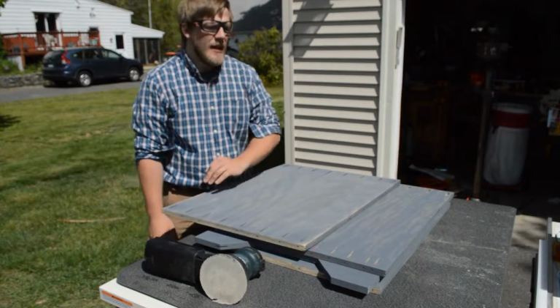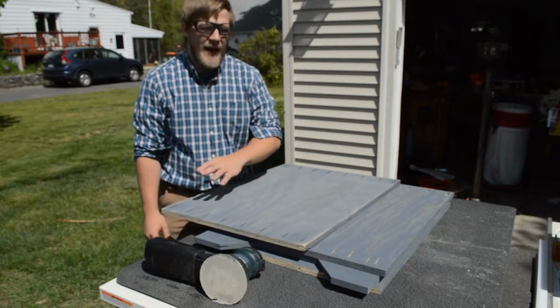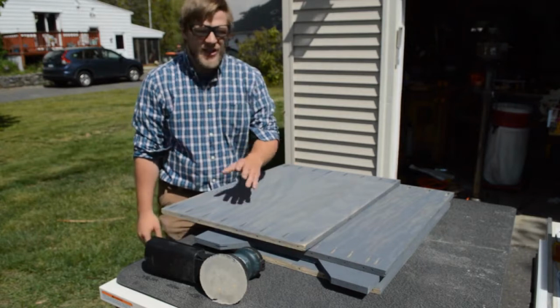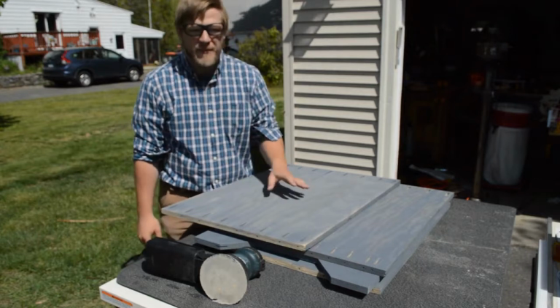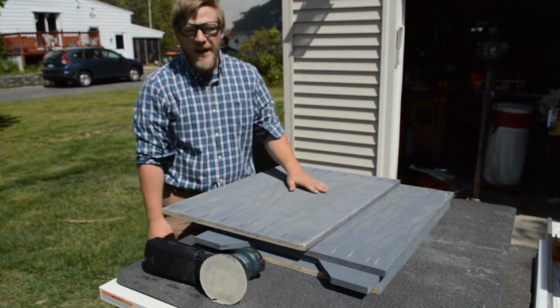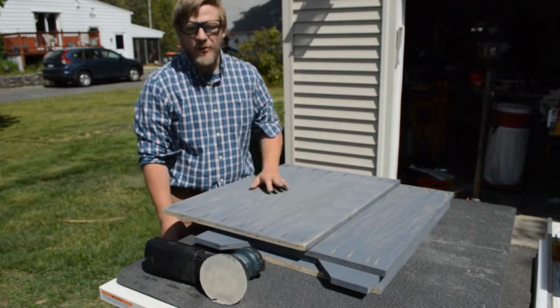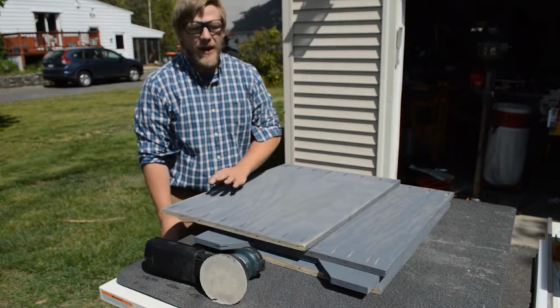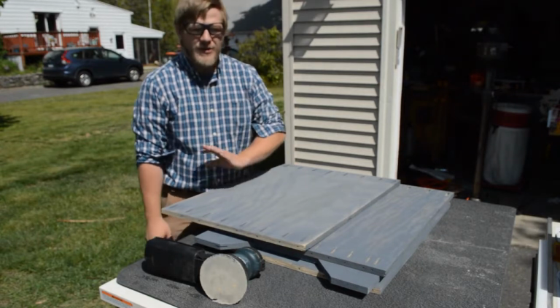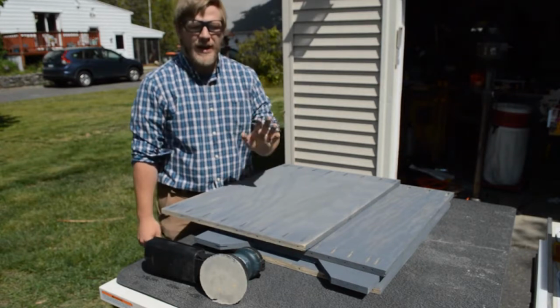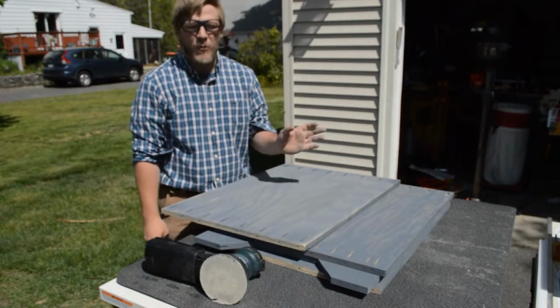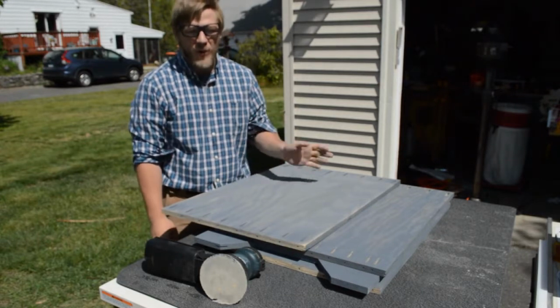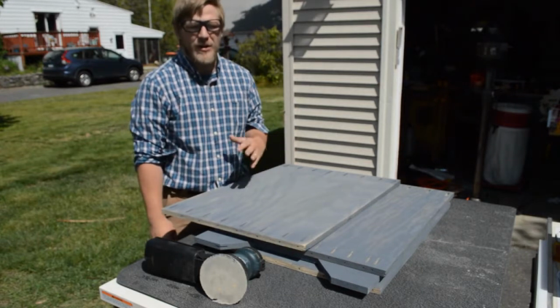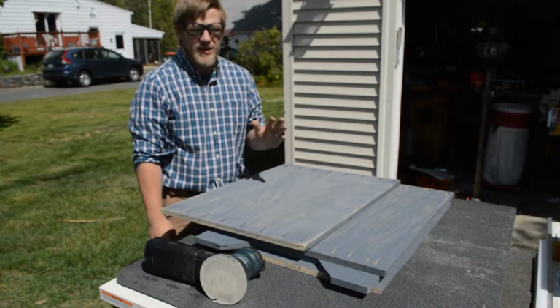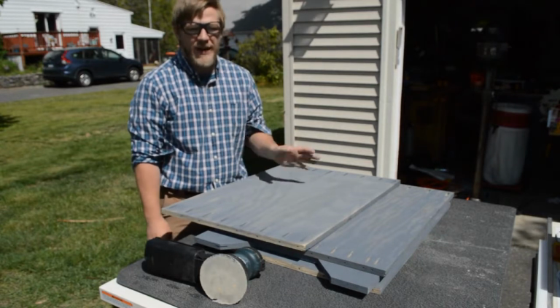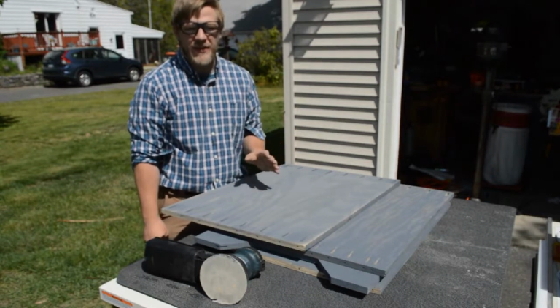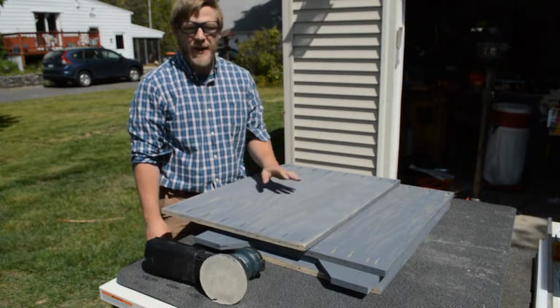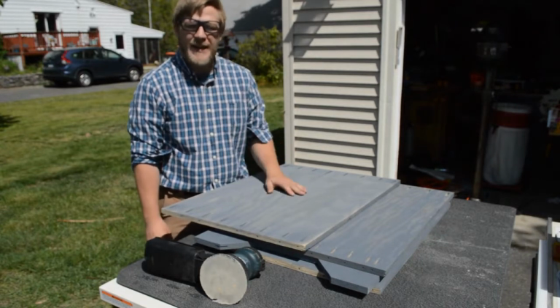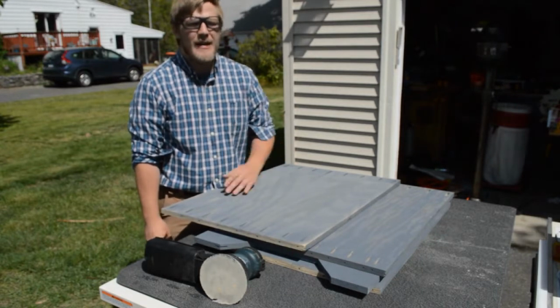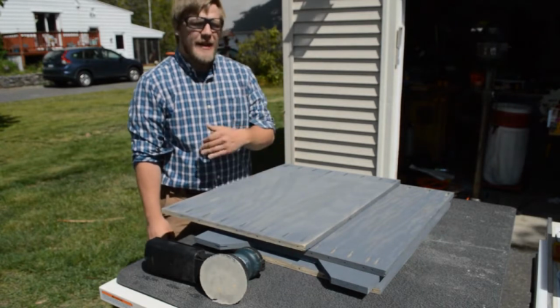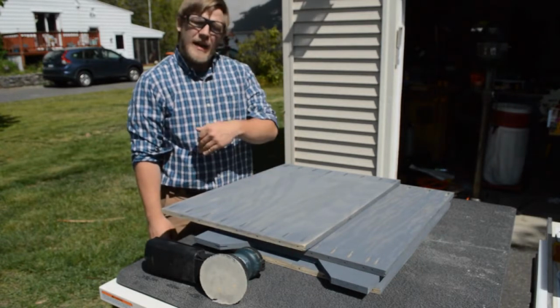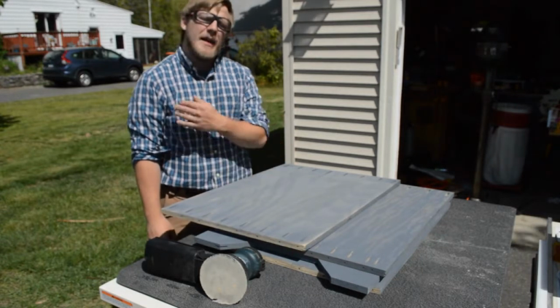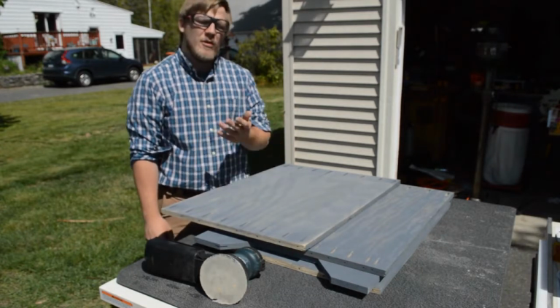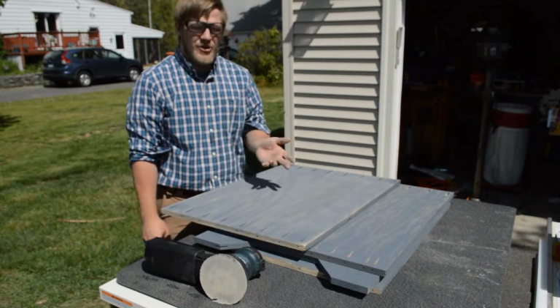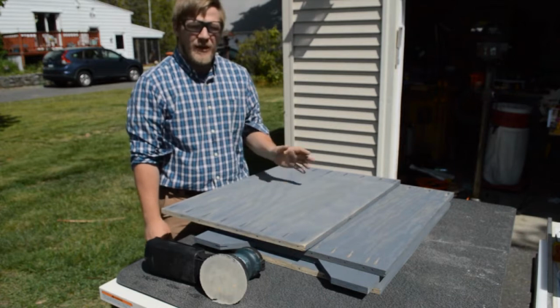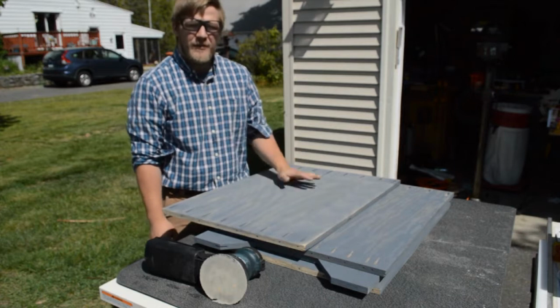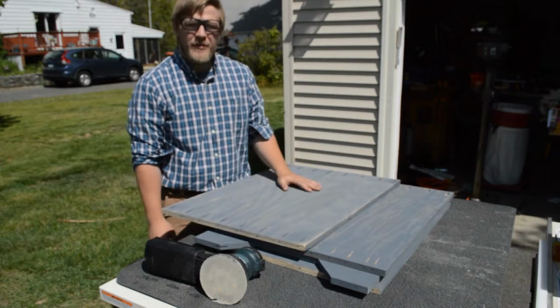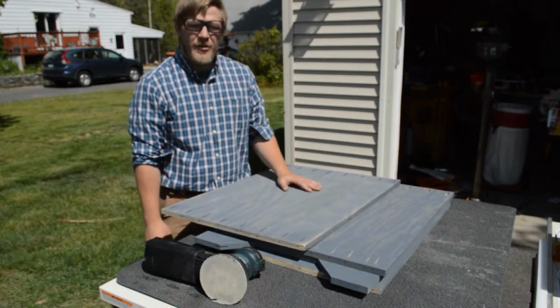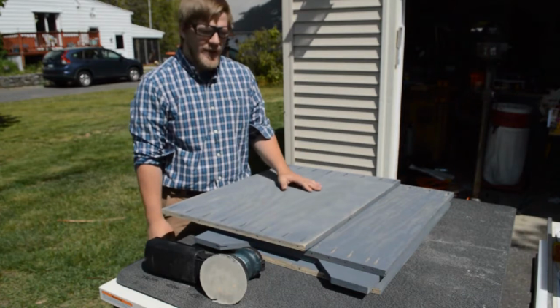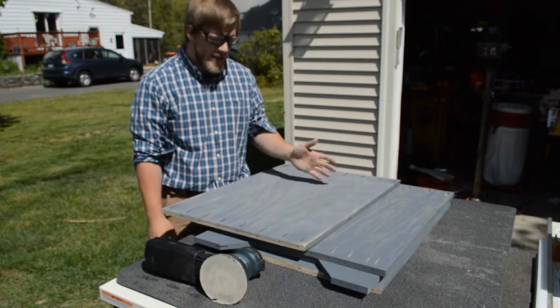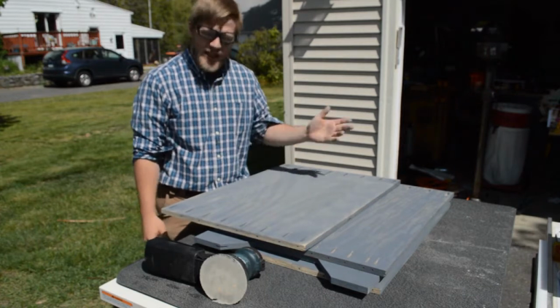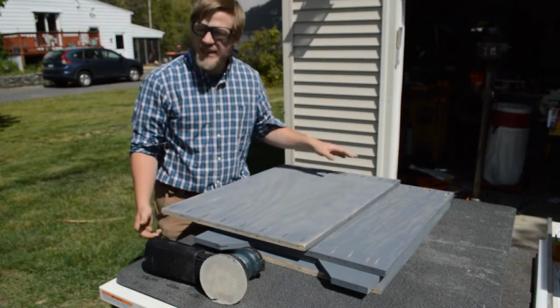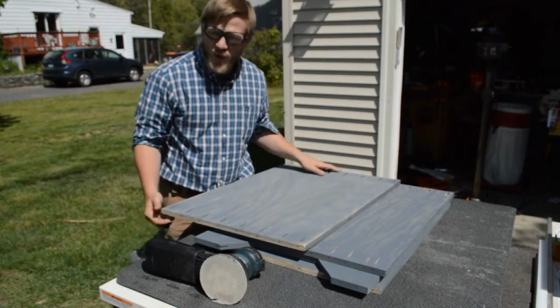I'll patch them up now so that when we go to spray on the paint, it won't show. So with that said, let's get to work.